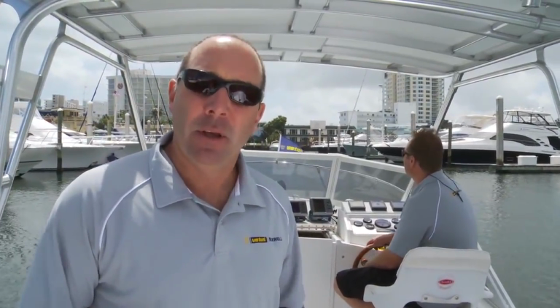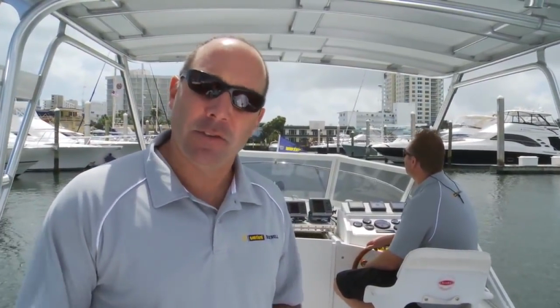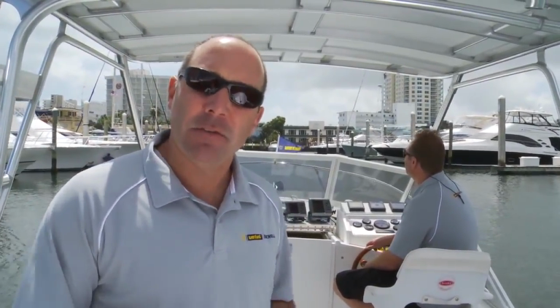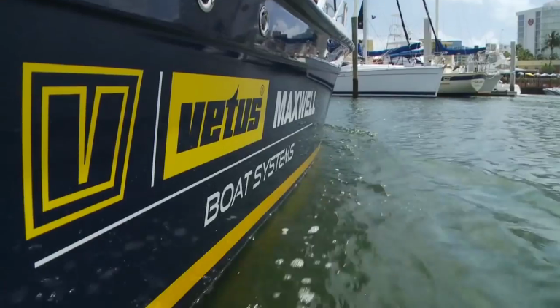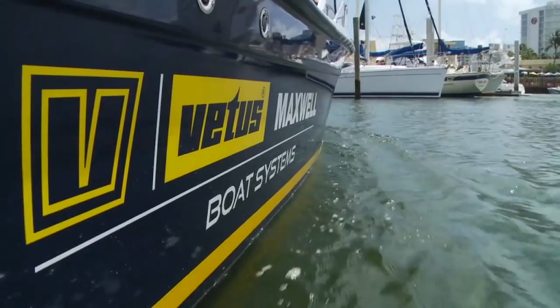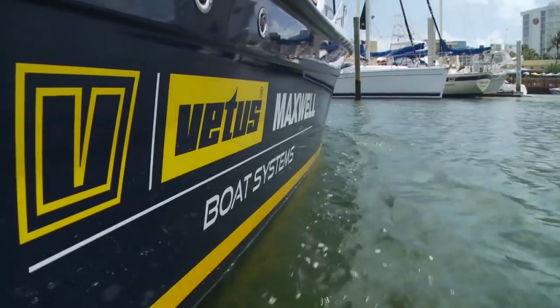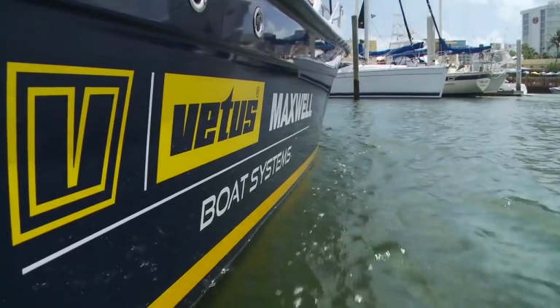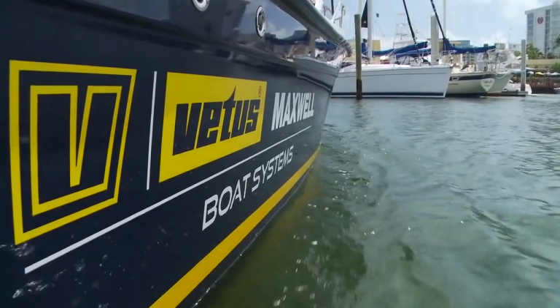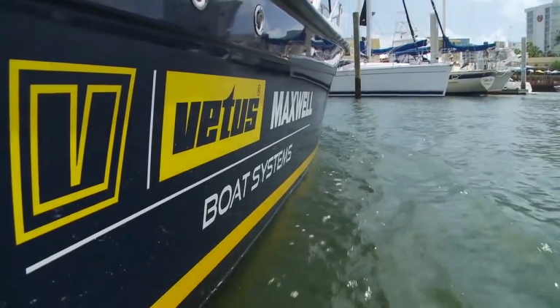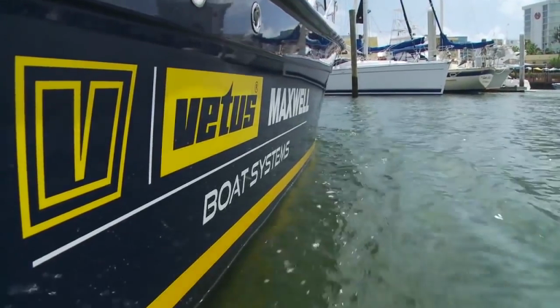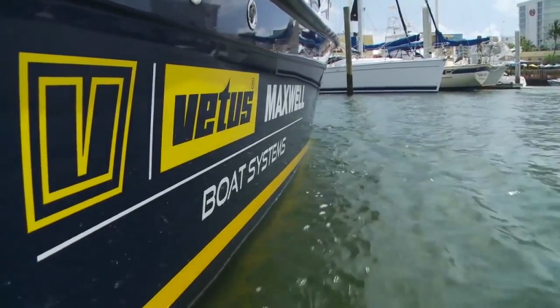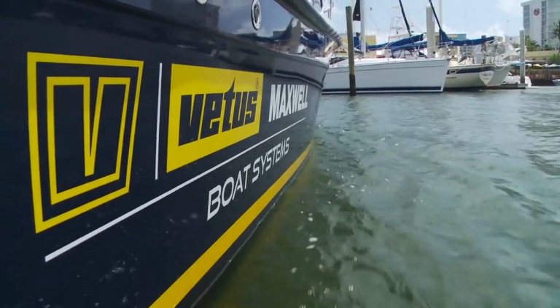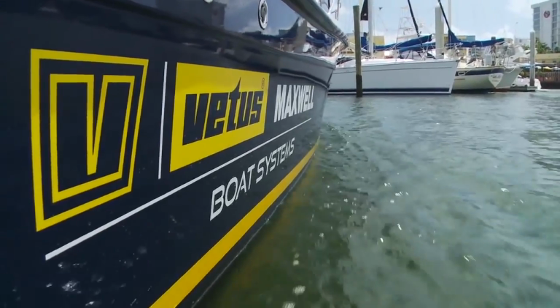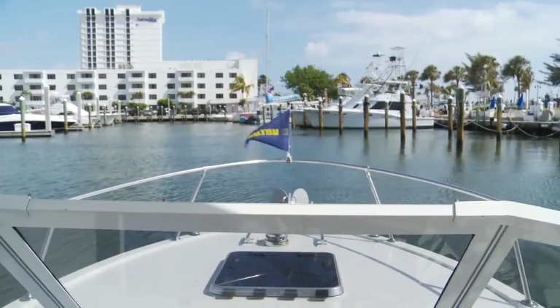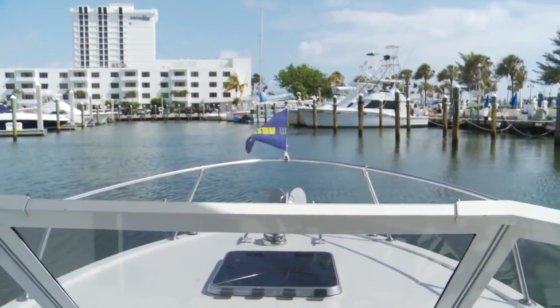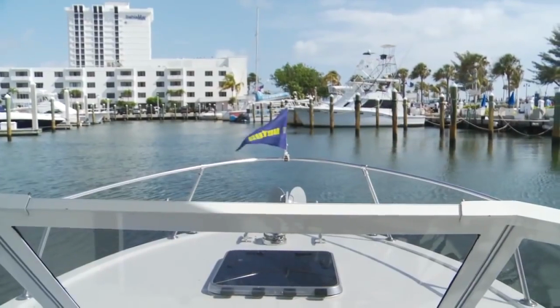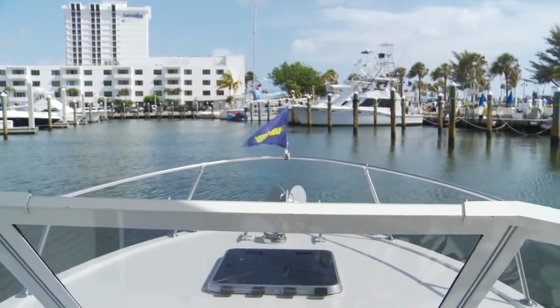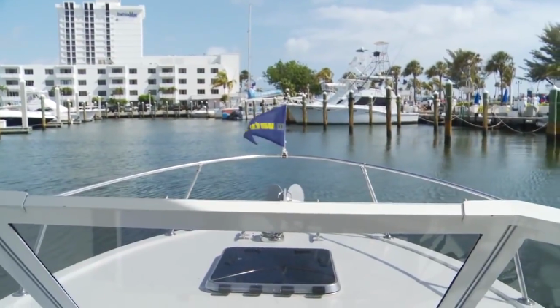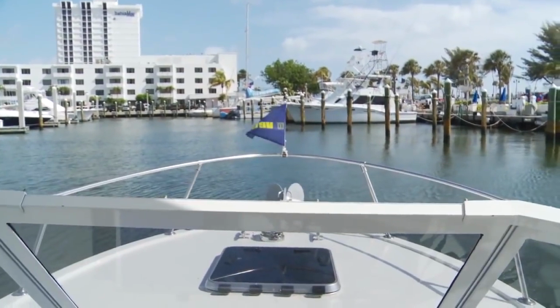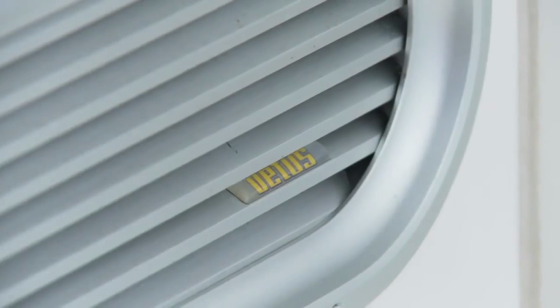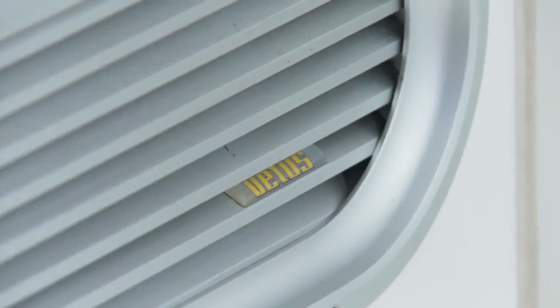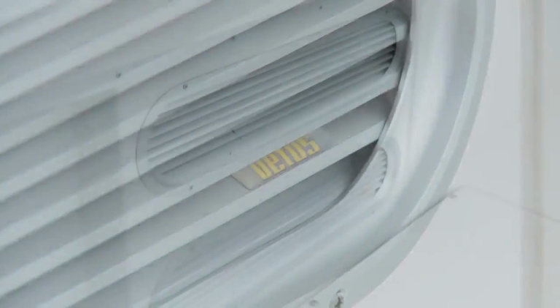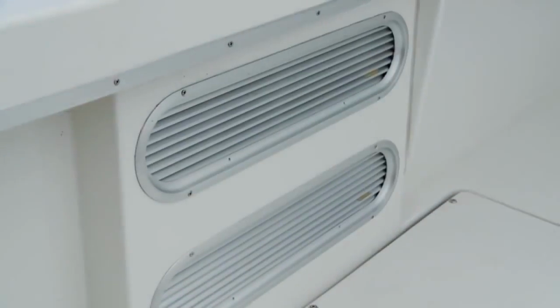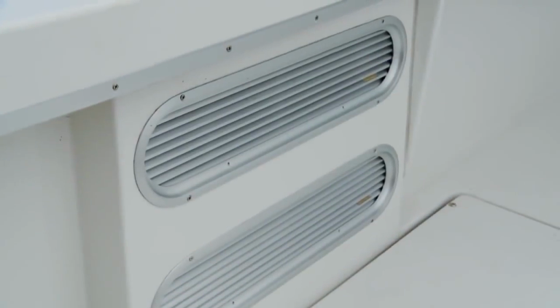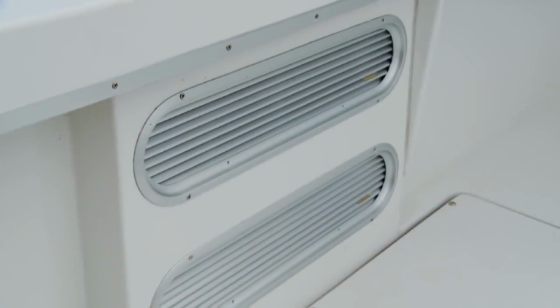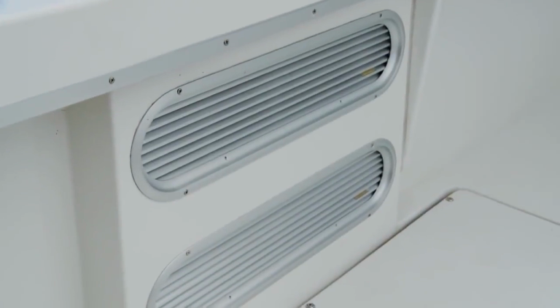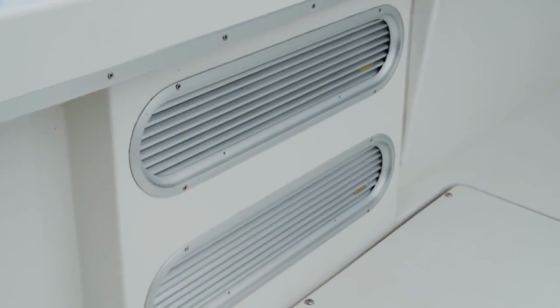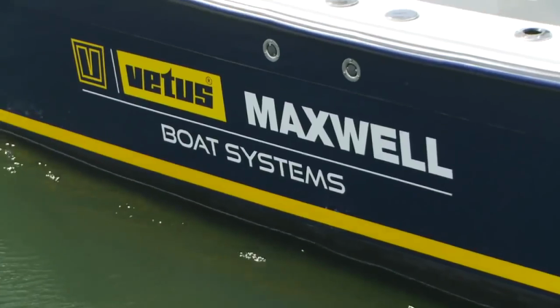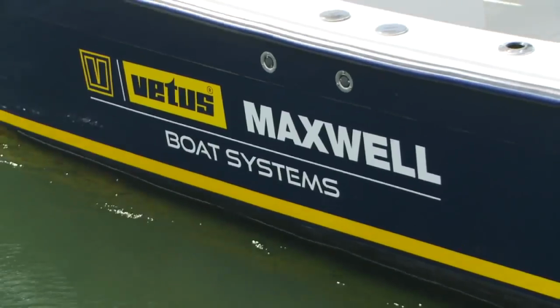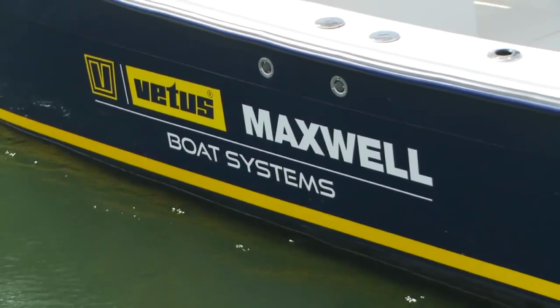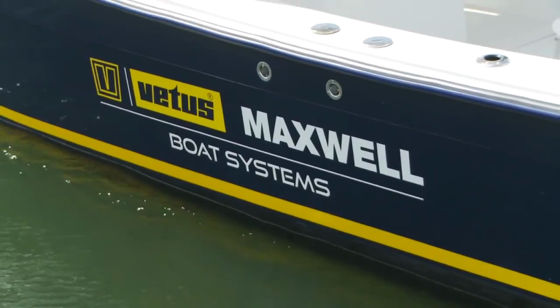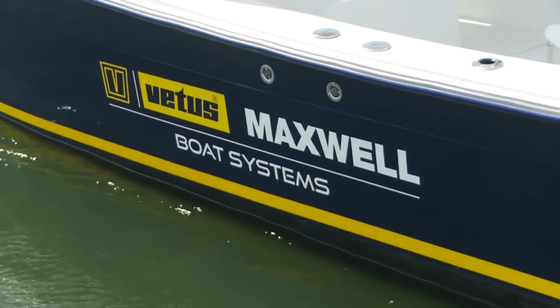This is the Vetus Topaz 24, and it's equipped with Vetus product from stem to stern, which includes a Vetus bow thruster.